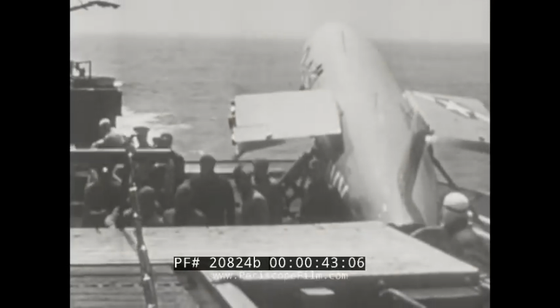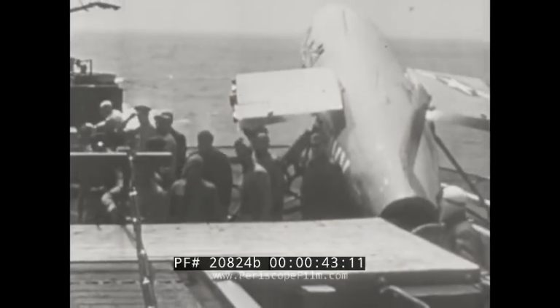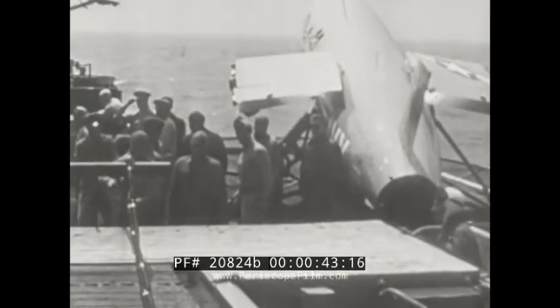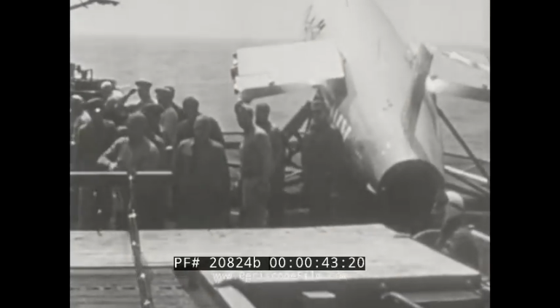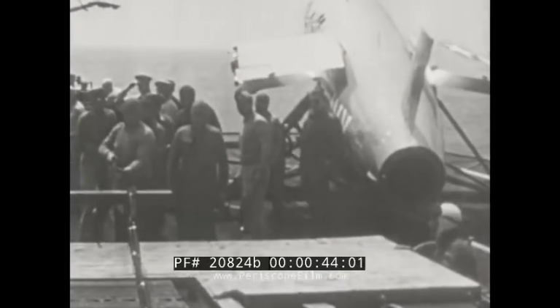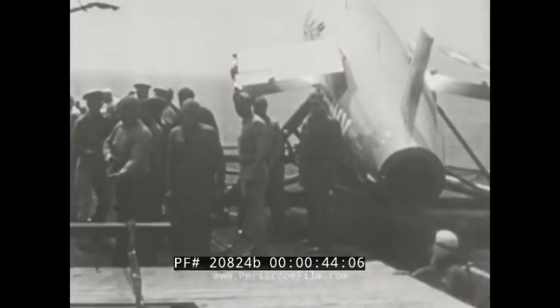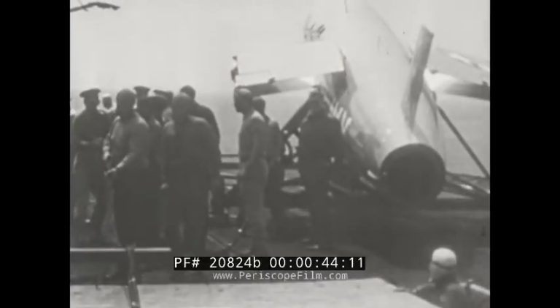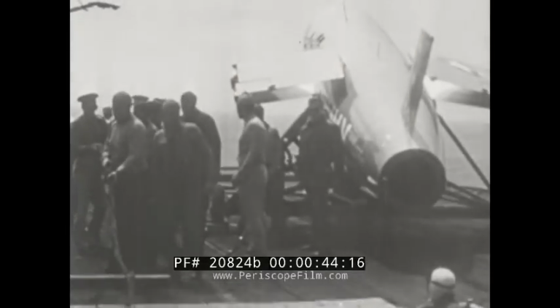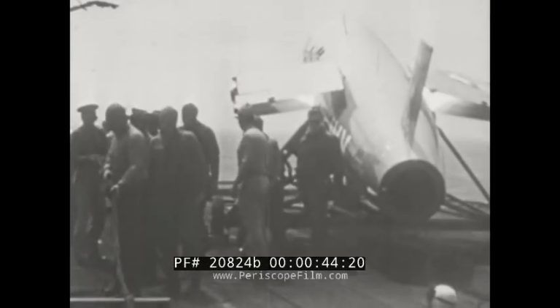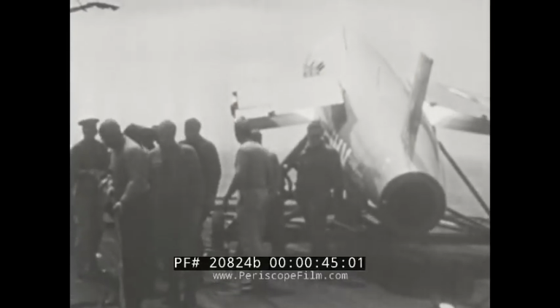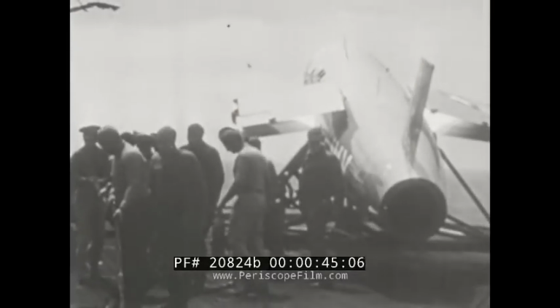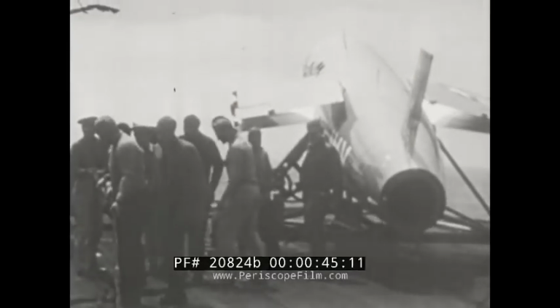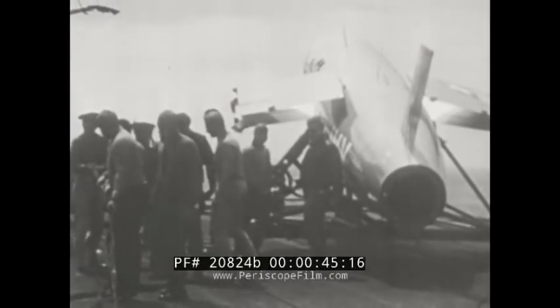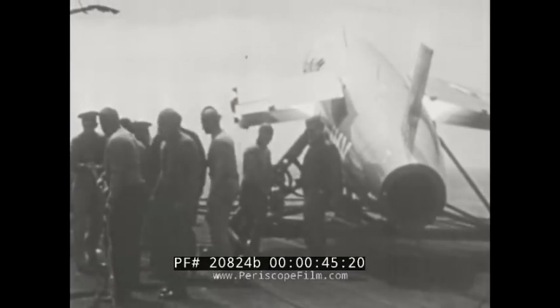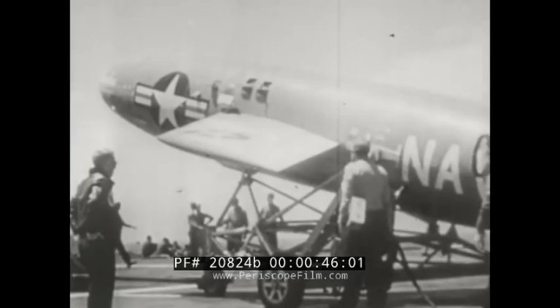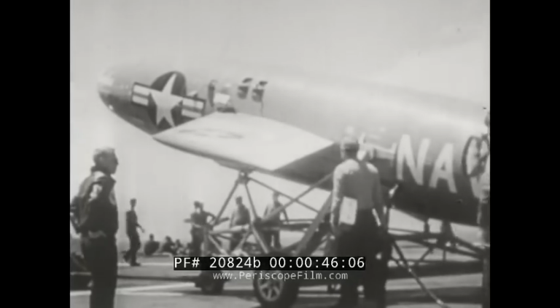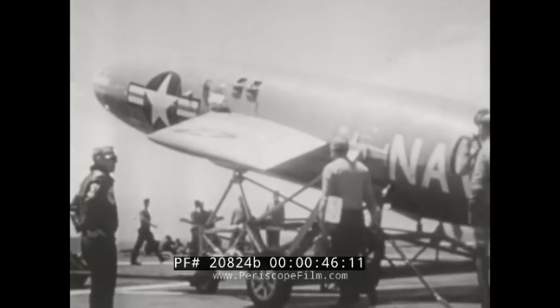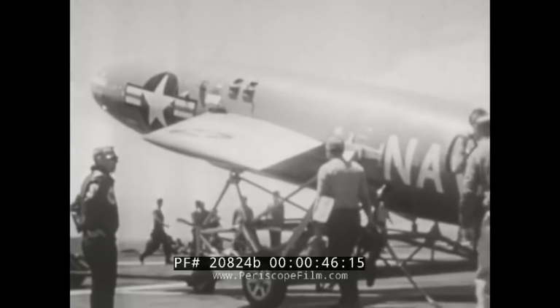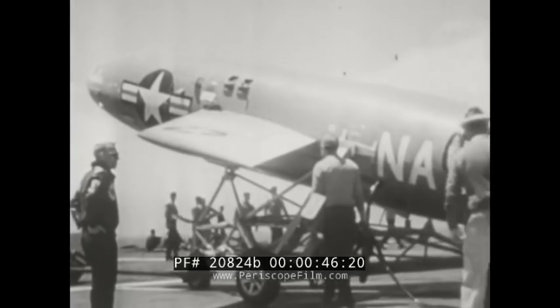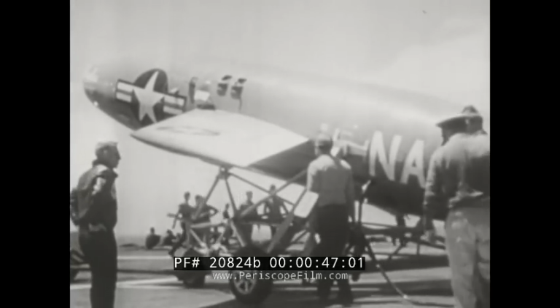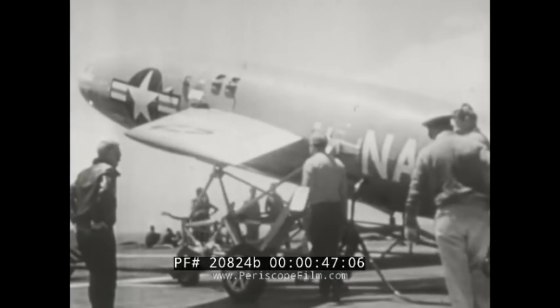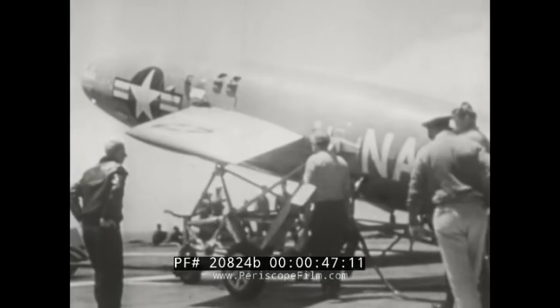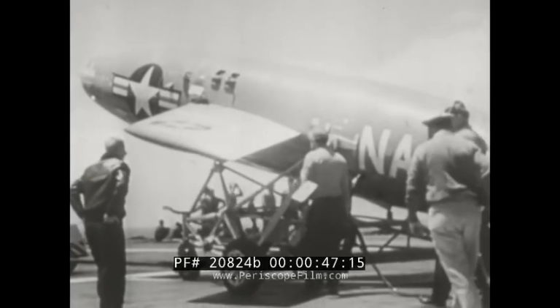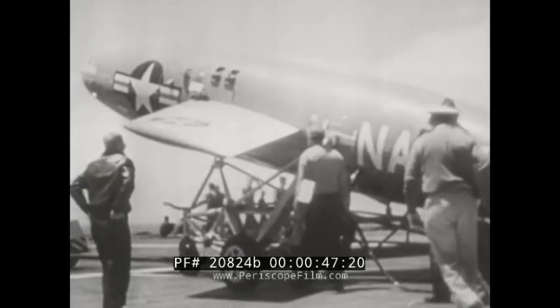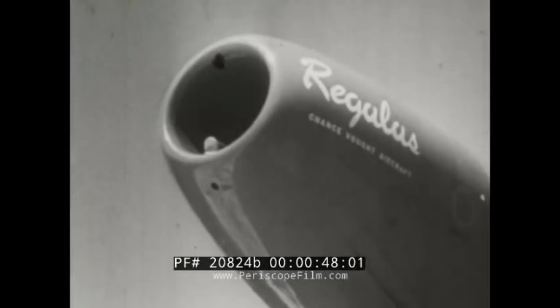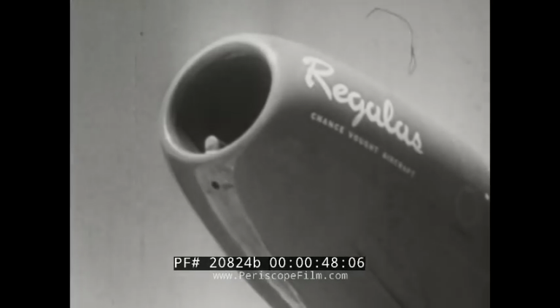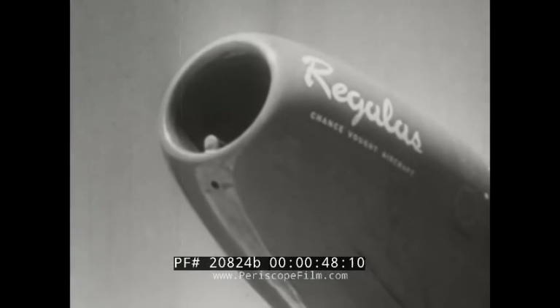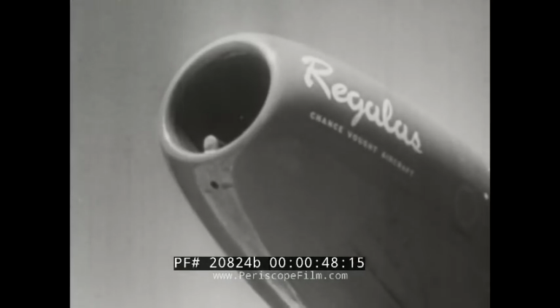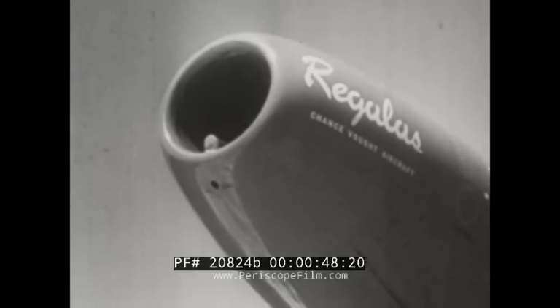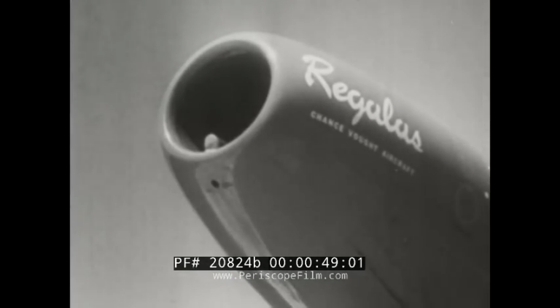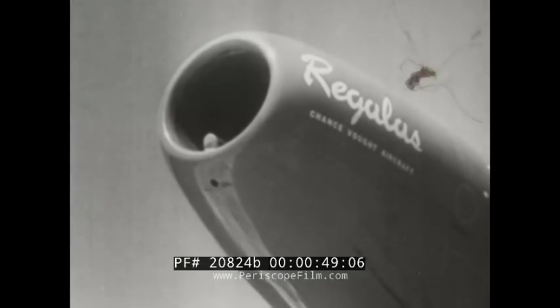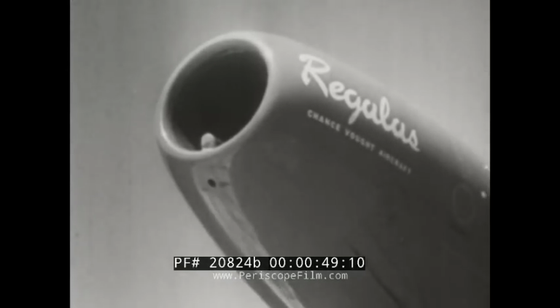Like a swept-wing fighter, the Navy's top-secret guided missile, the Regulus, is ready for firing at sea.